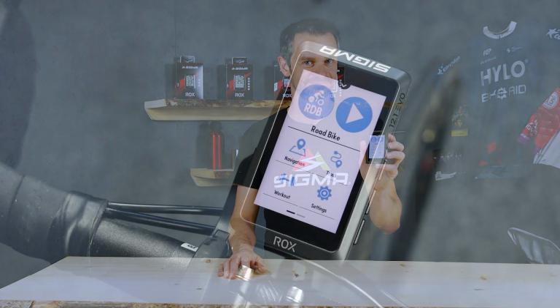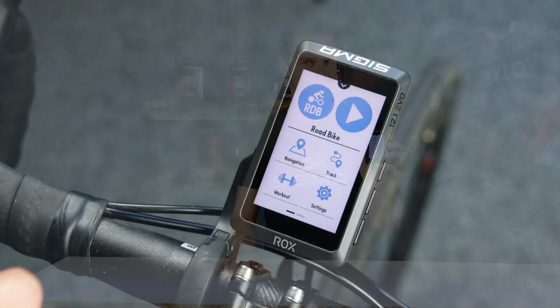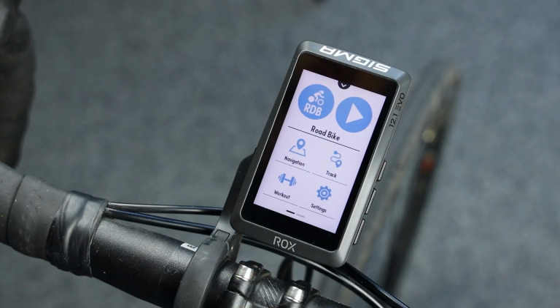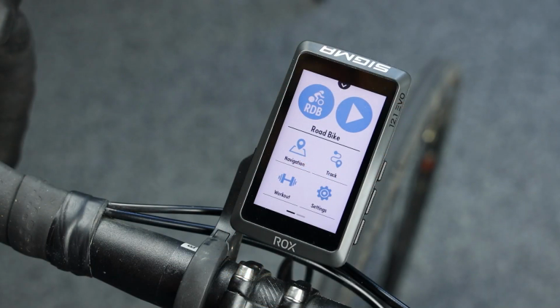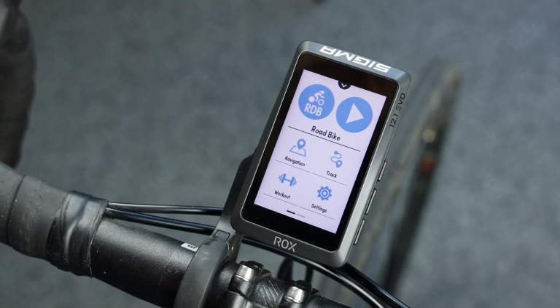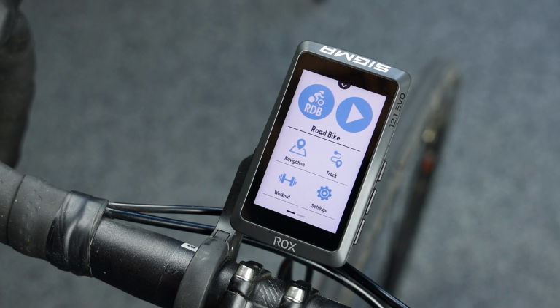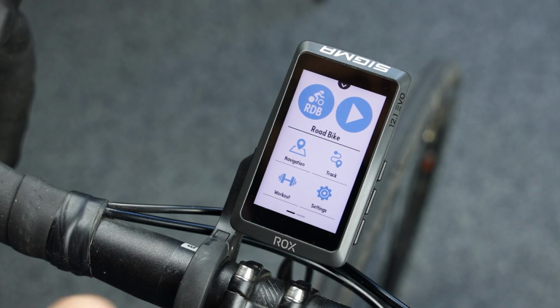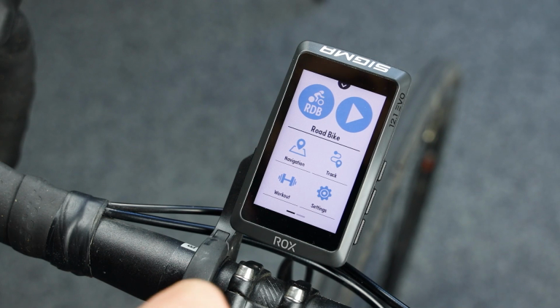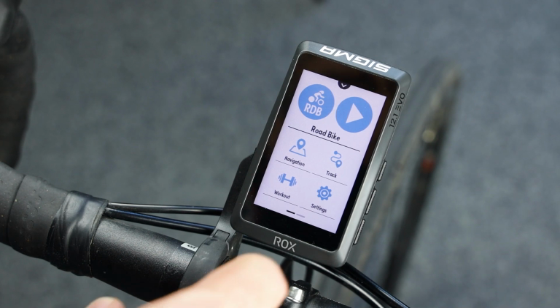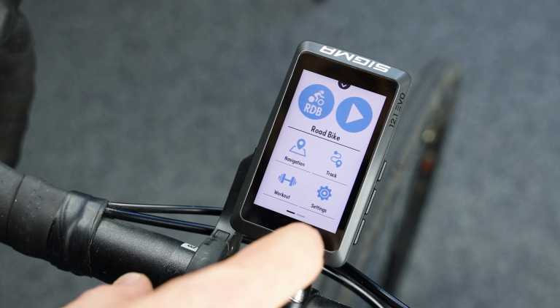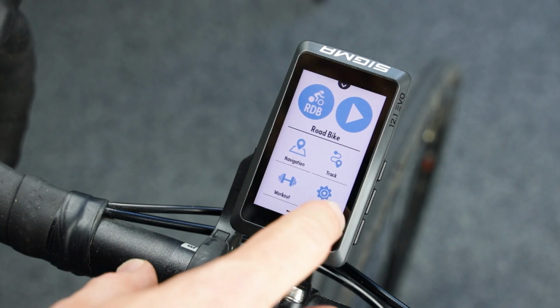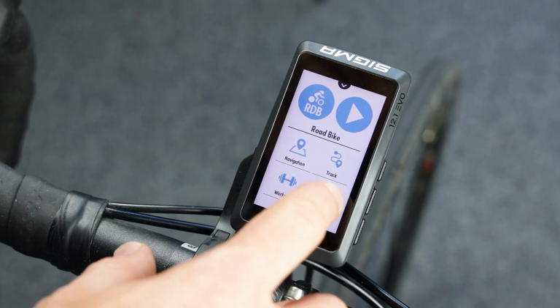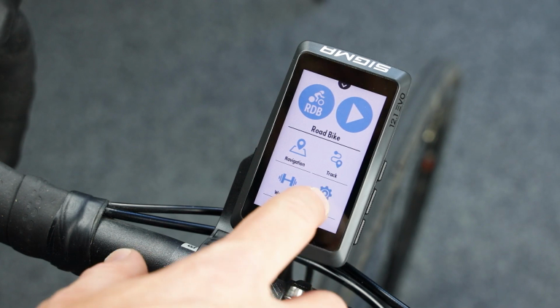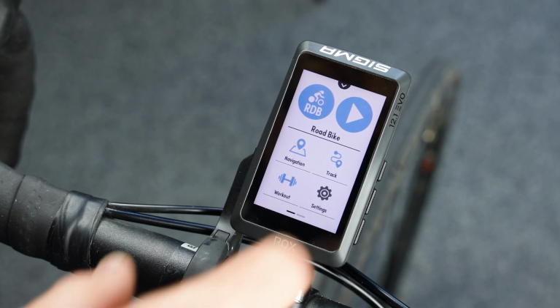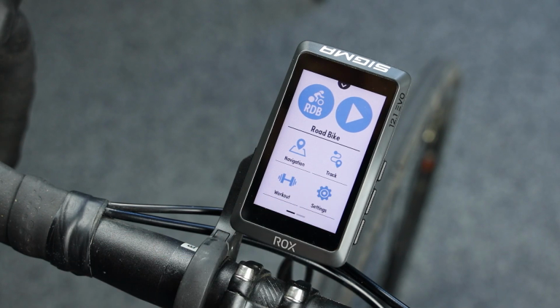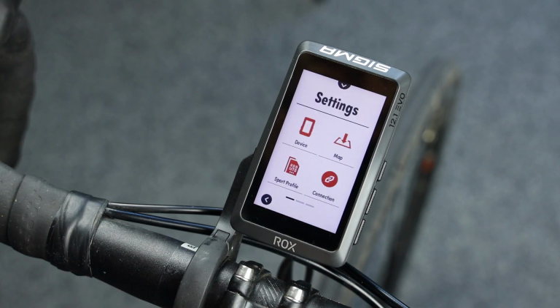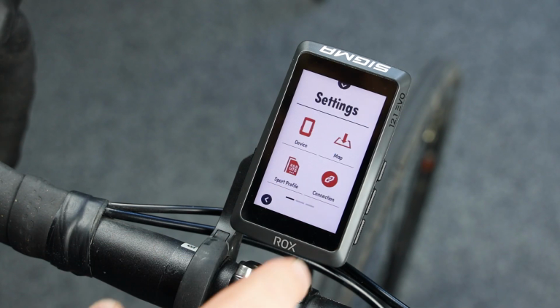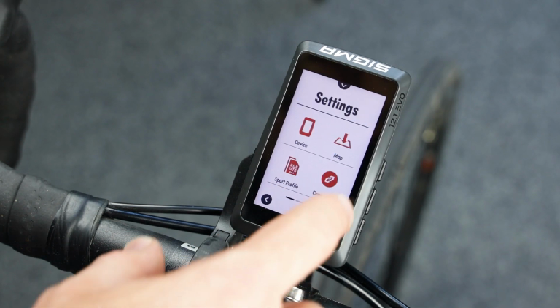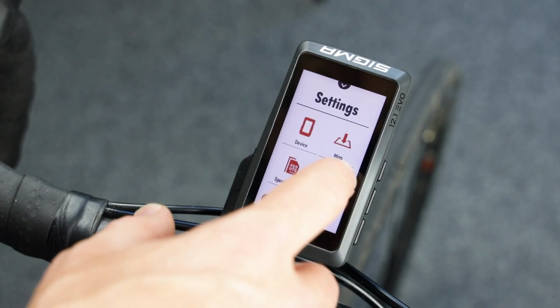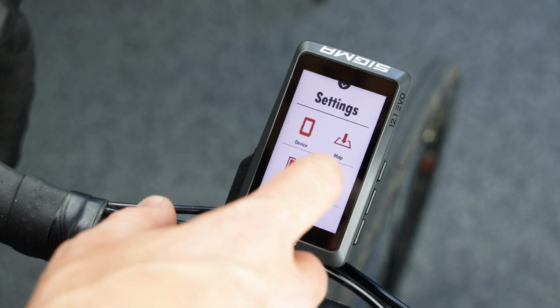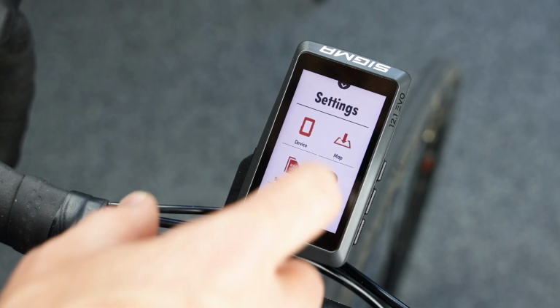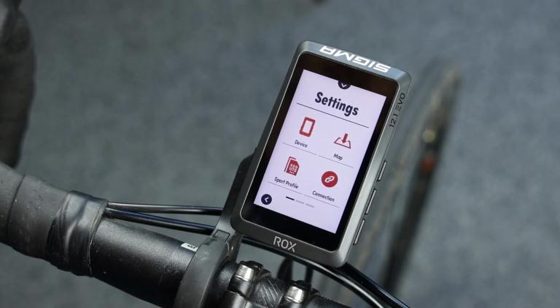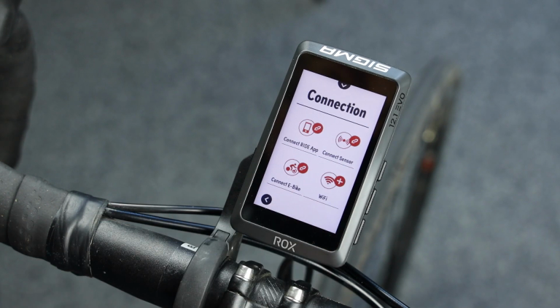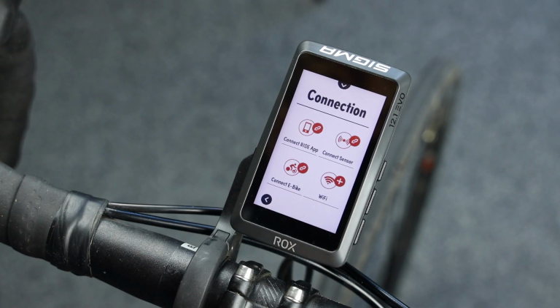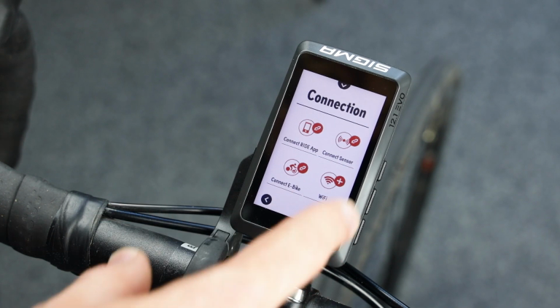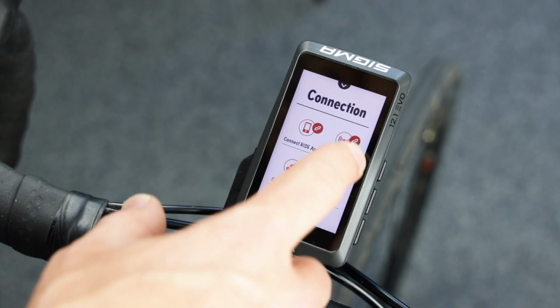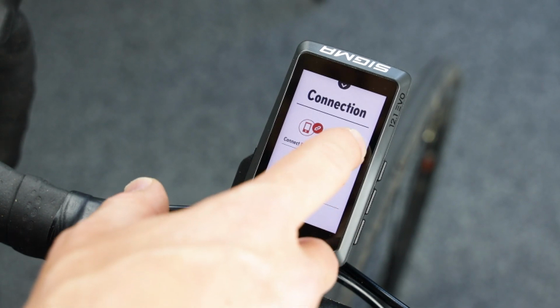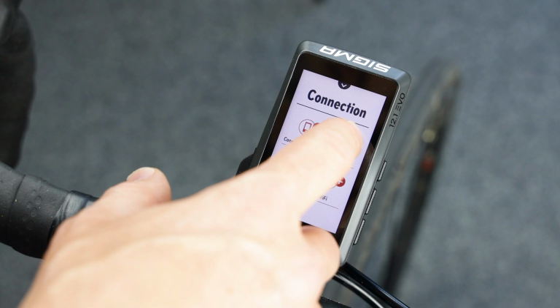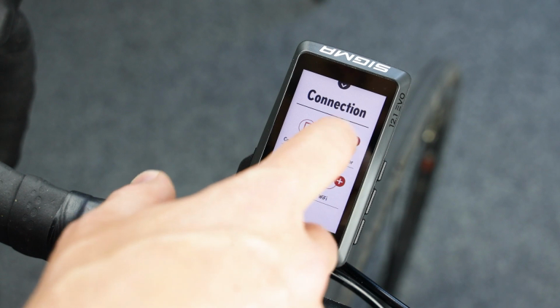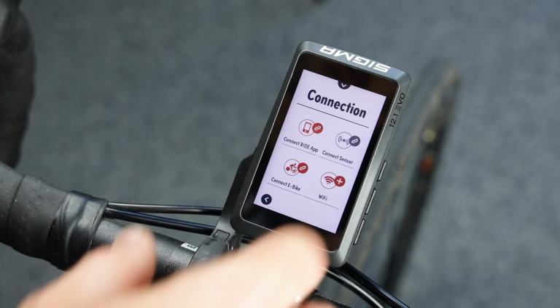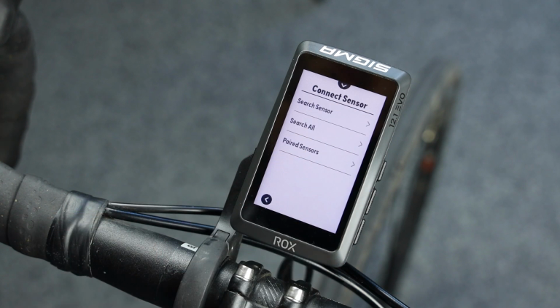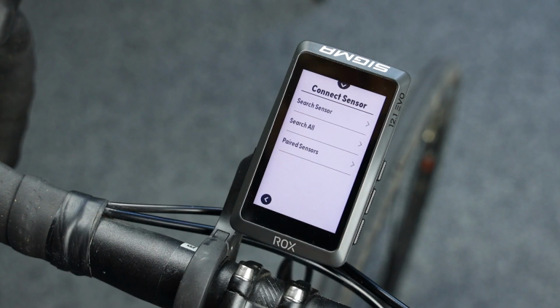To connect your power meter, go to the Settings menu, Connection, Connect Sensor.